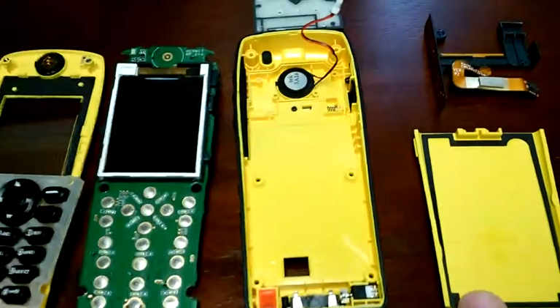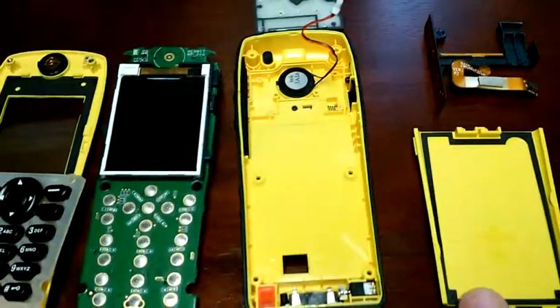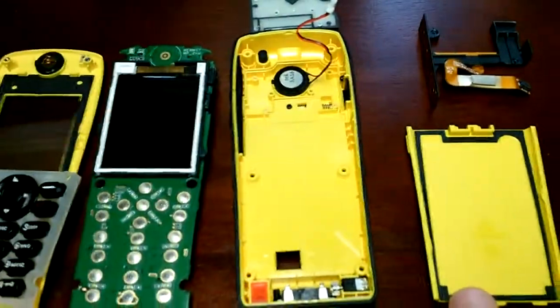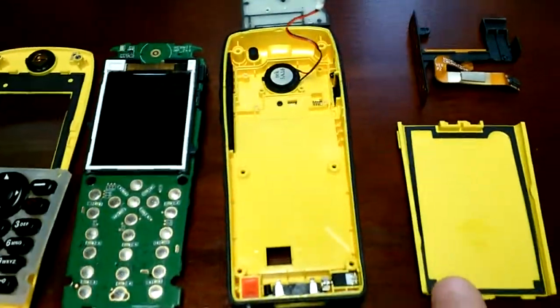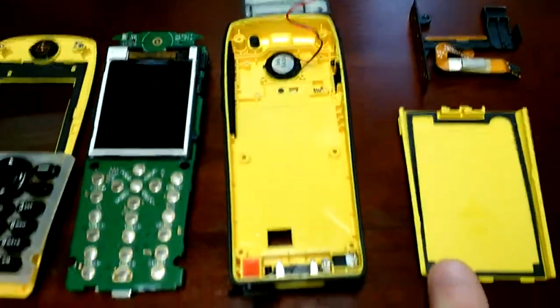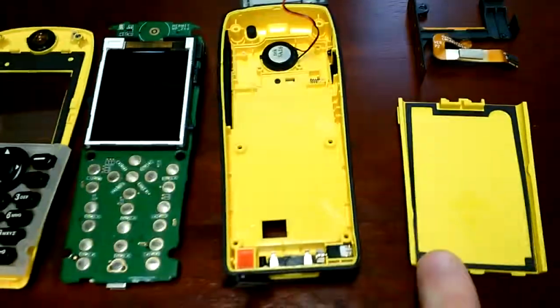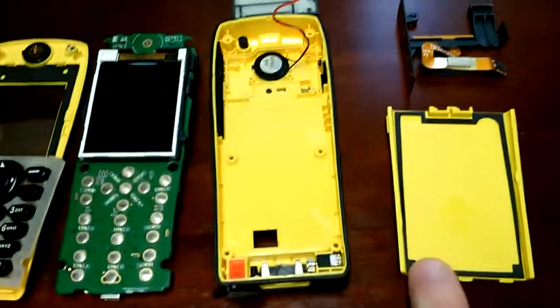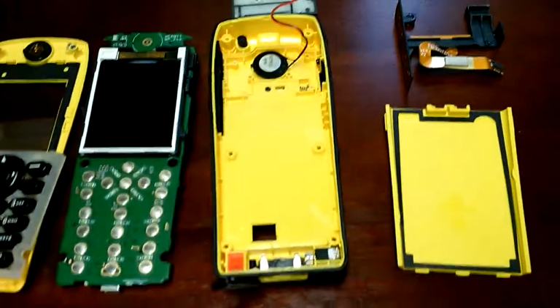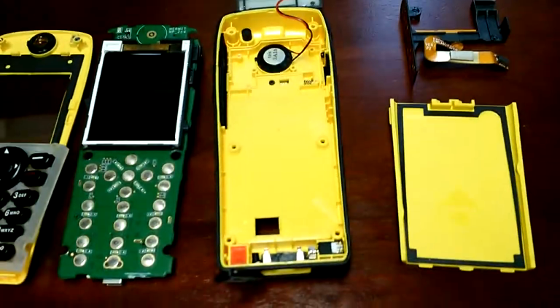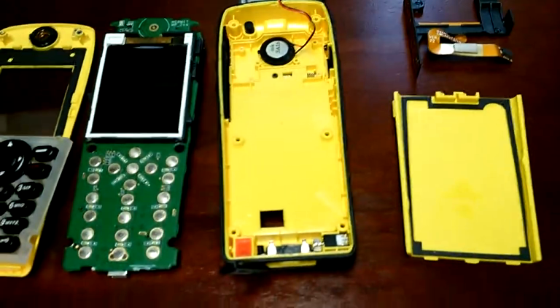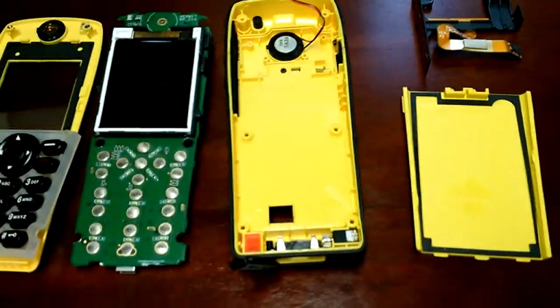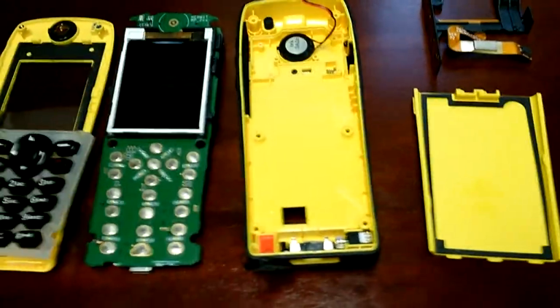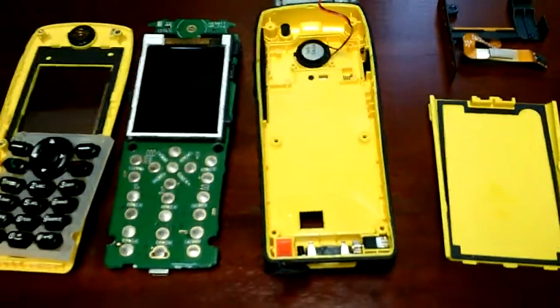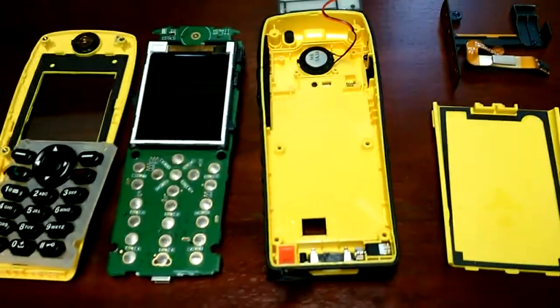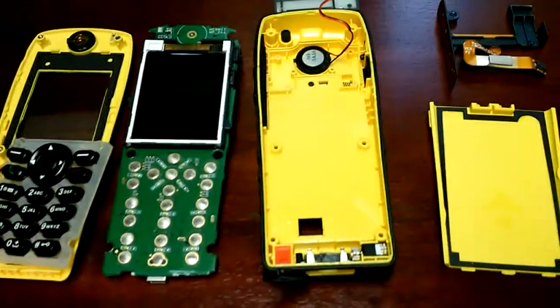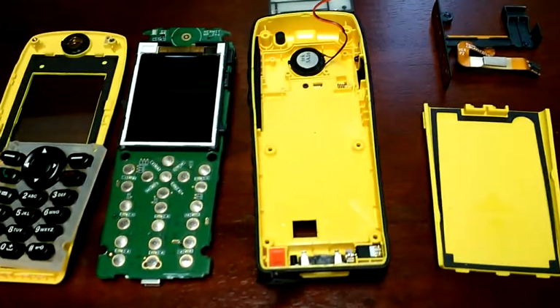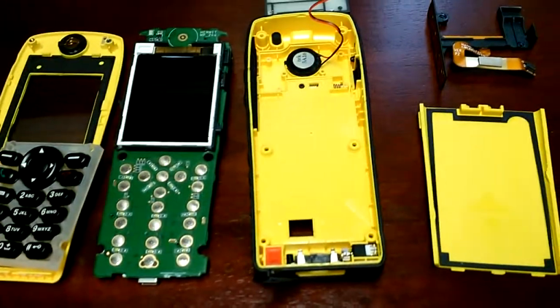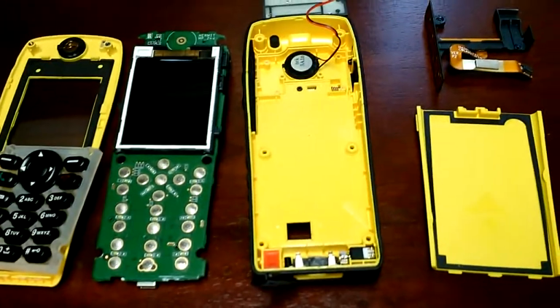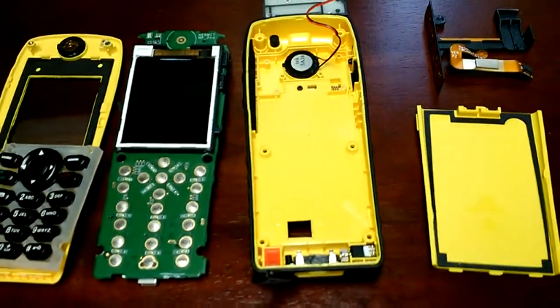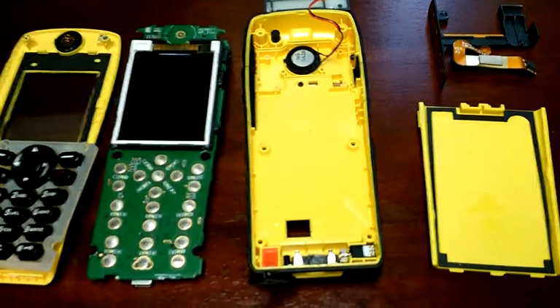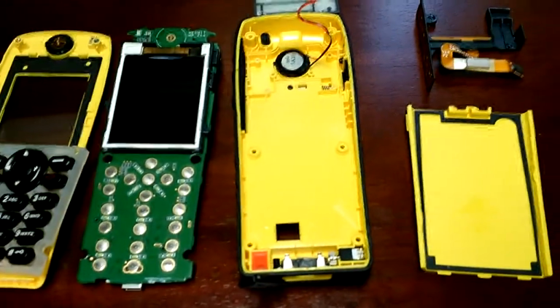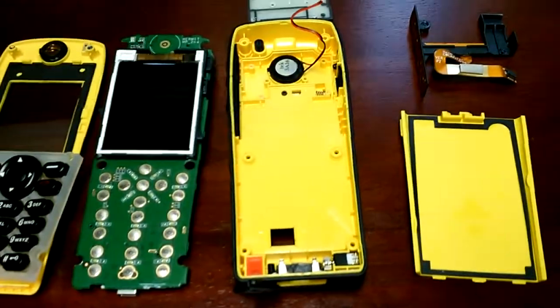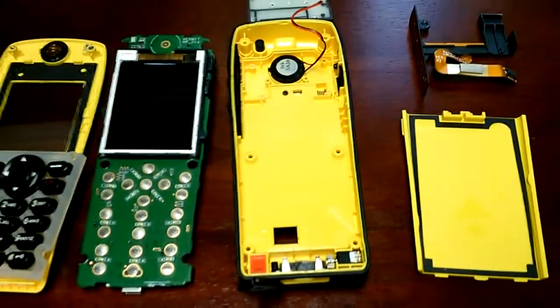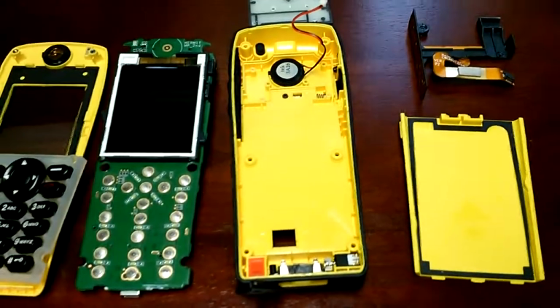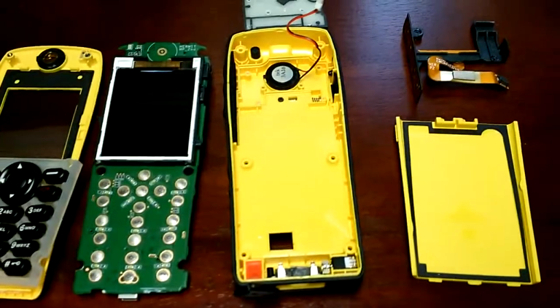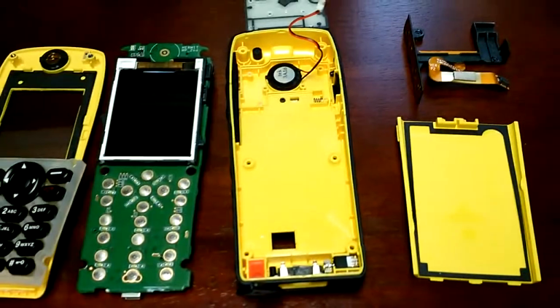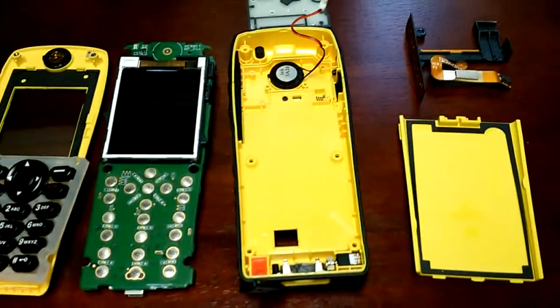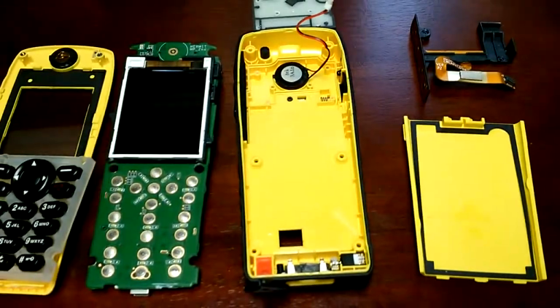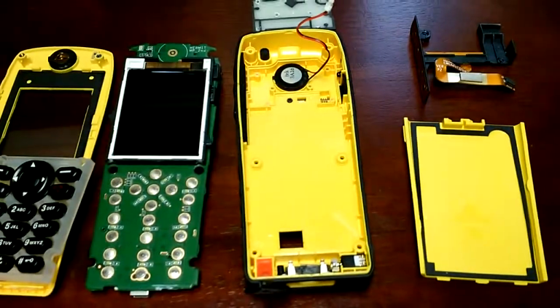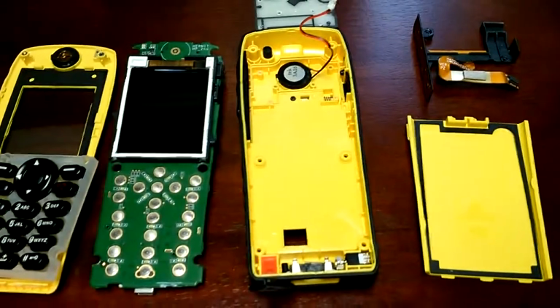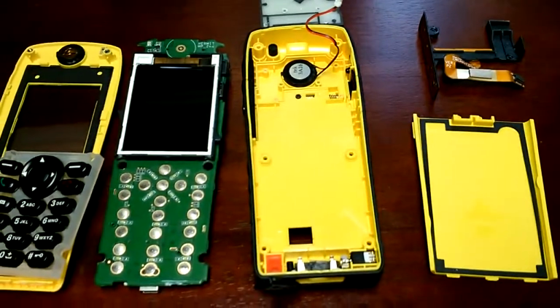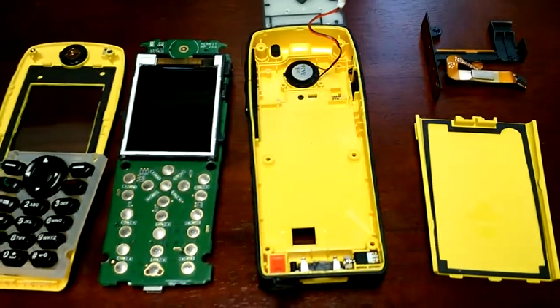Even the same rubbery stuff in the battery compartment. Color obviously looks a little cooler with the yellow one, but it's the same material.